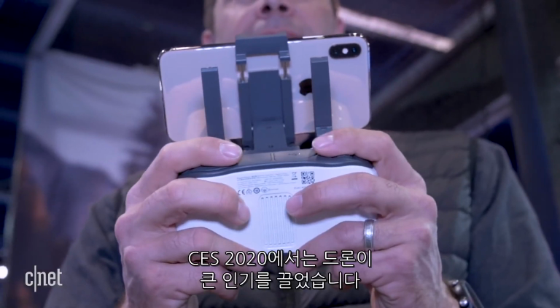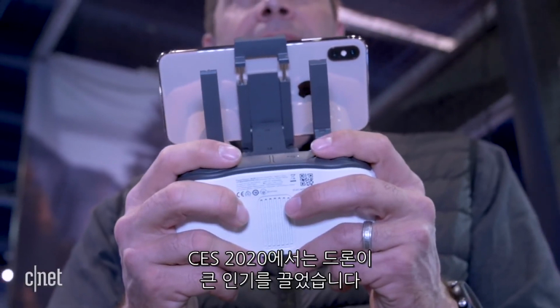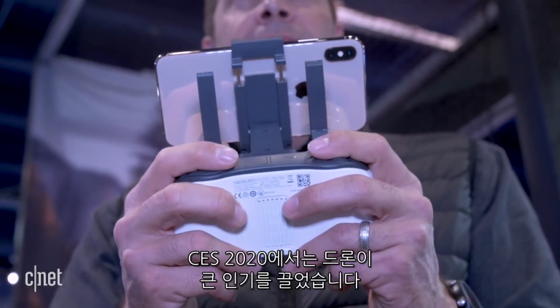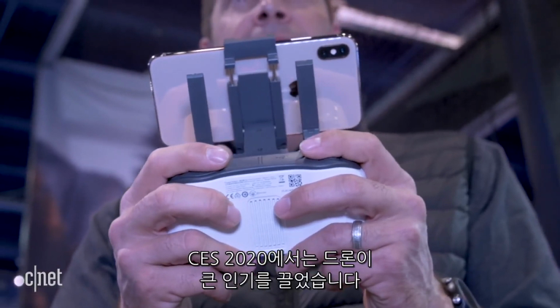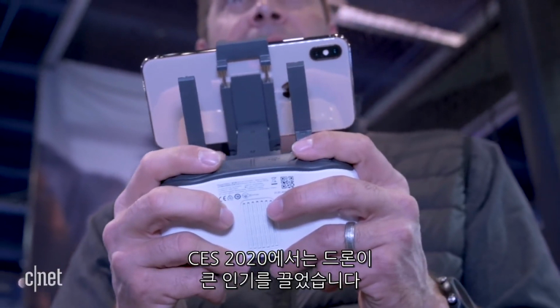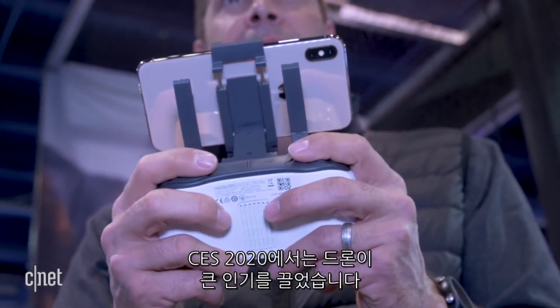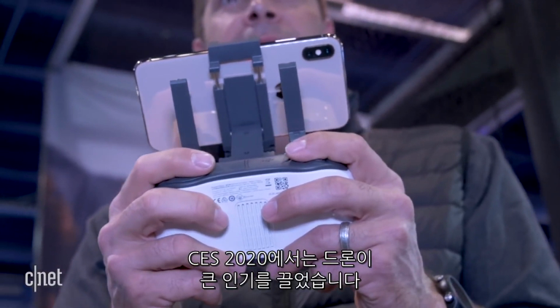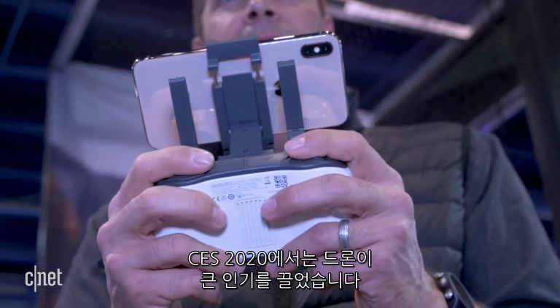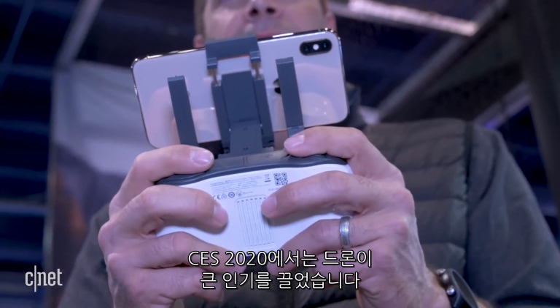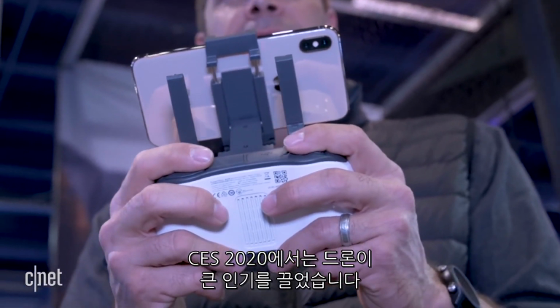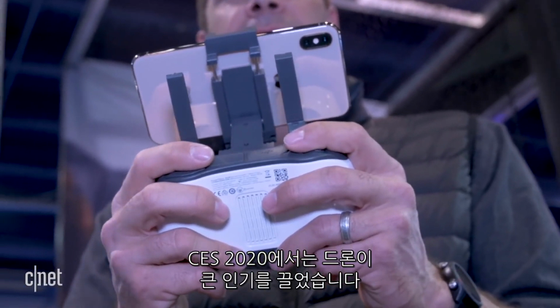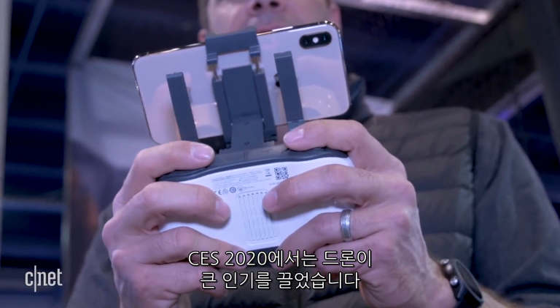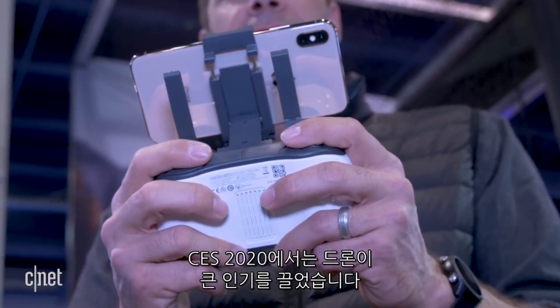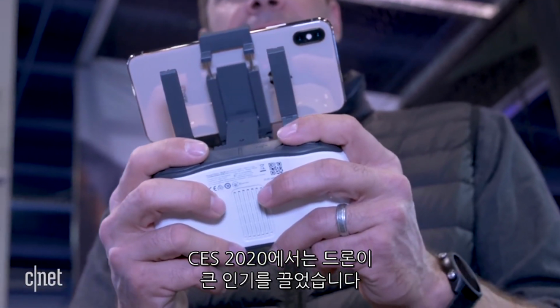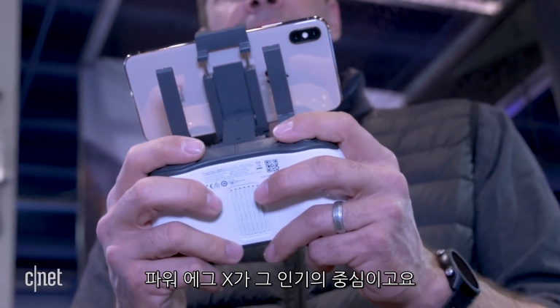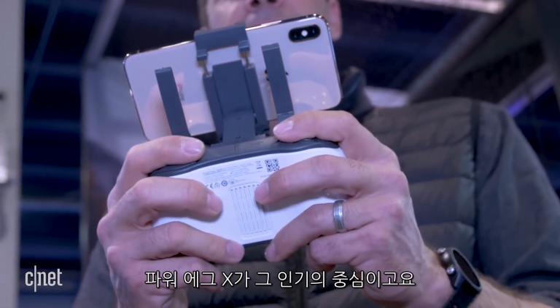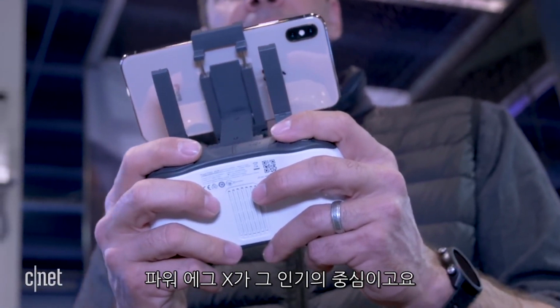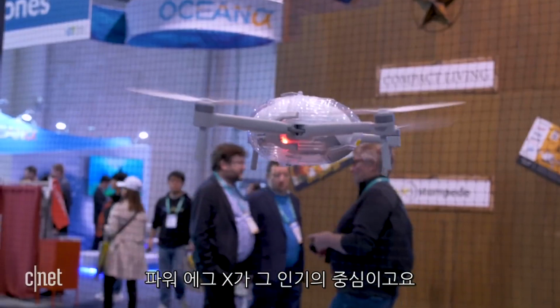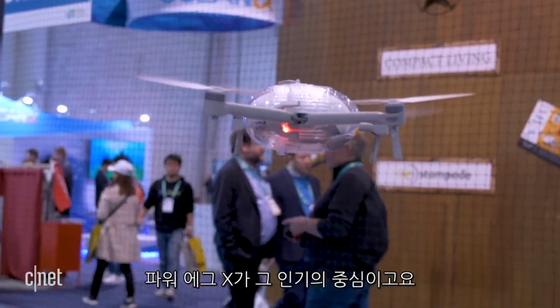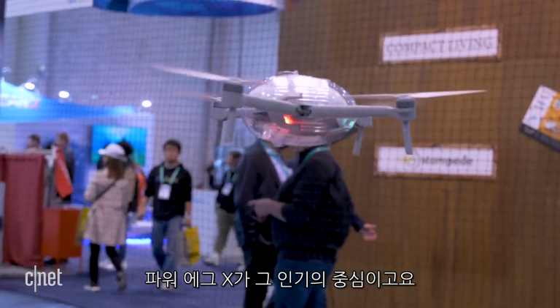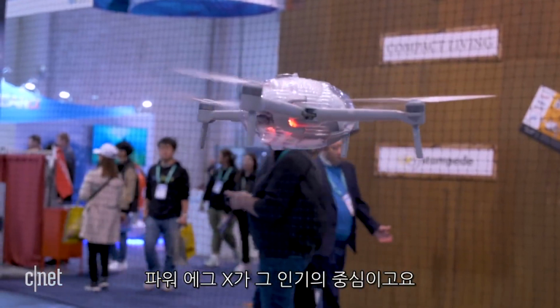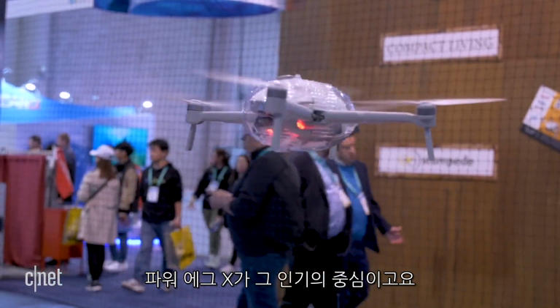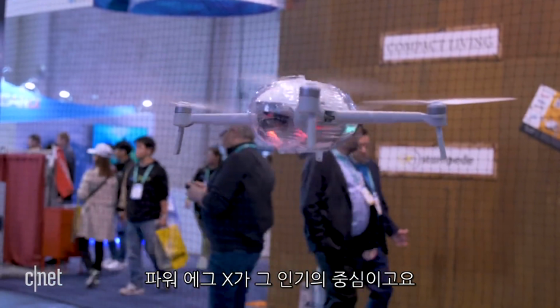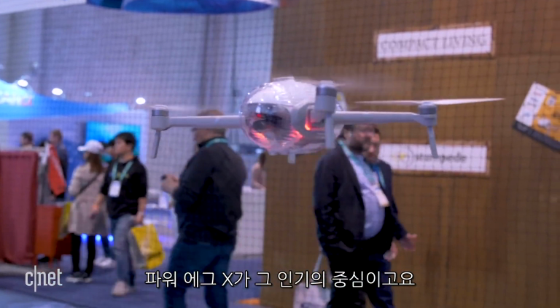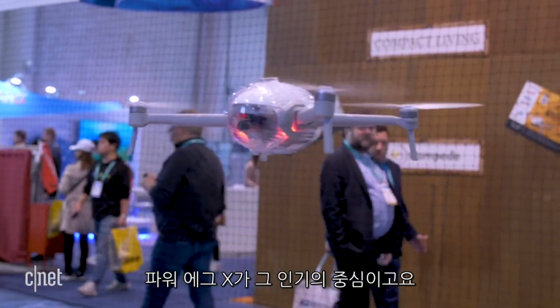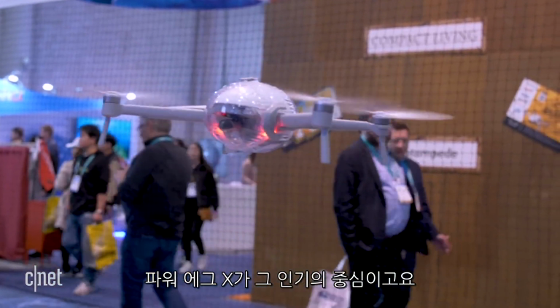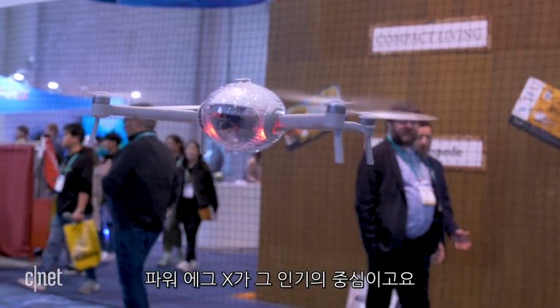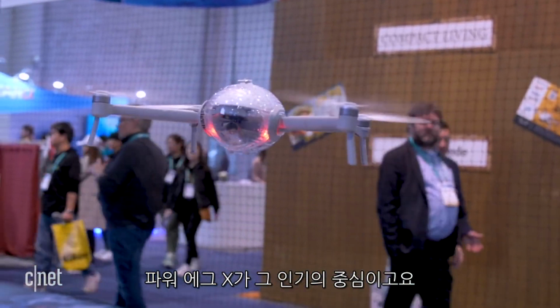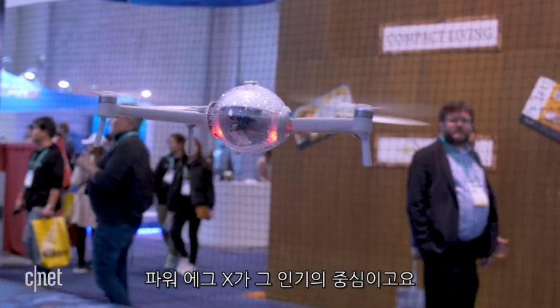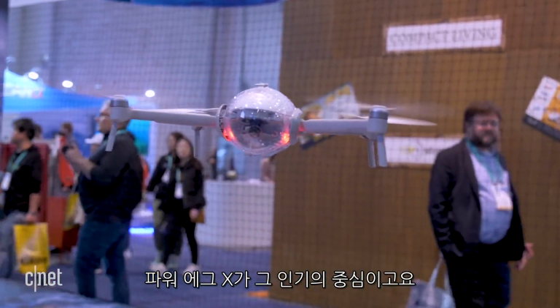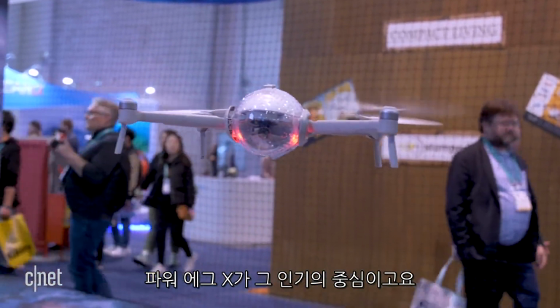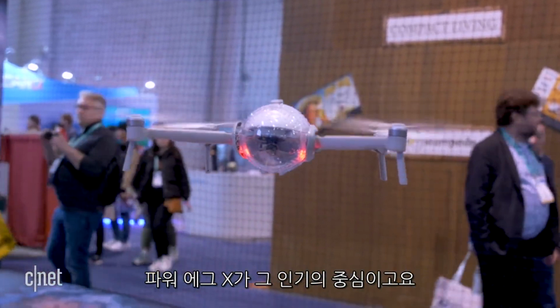Drones are making a major splash at CES 2020, but the Power Egg X is the only one capable of flying right through it.